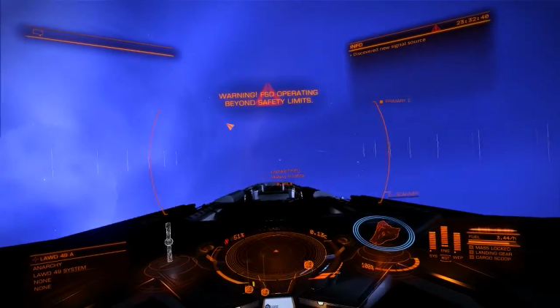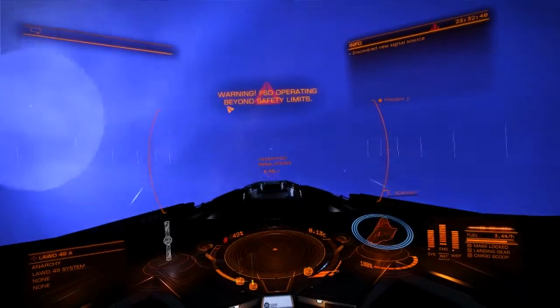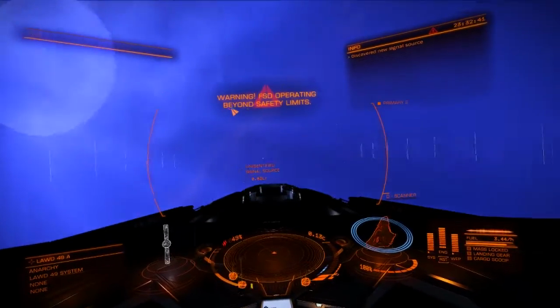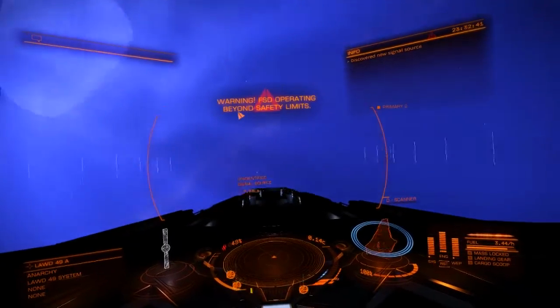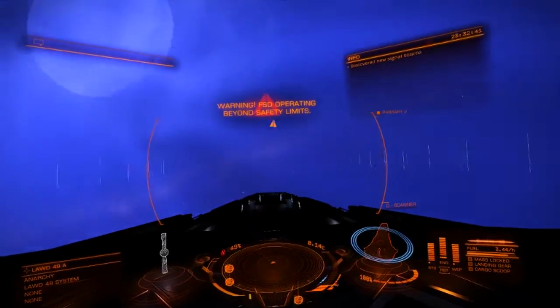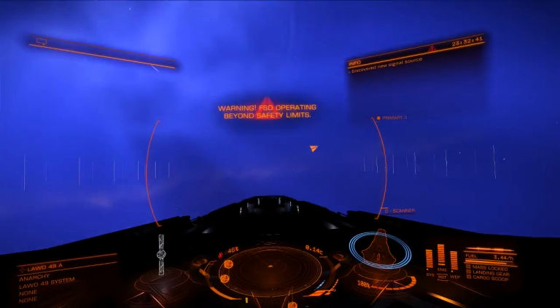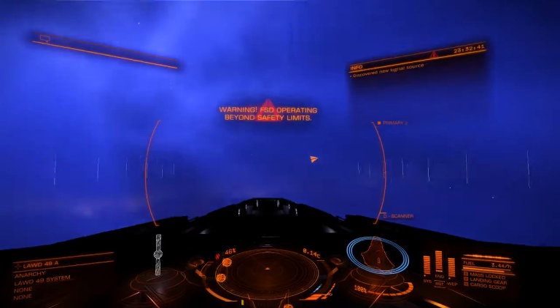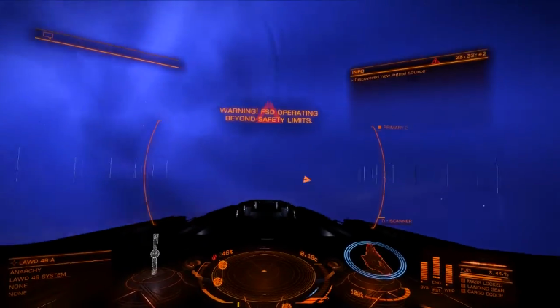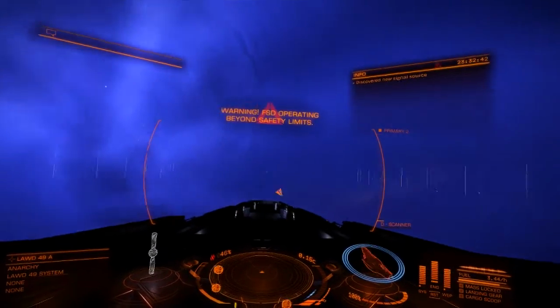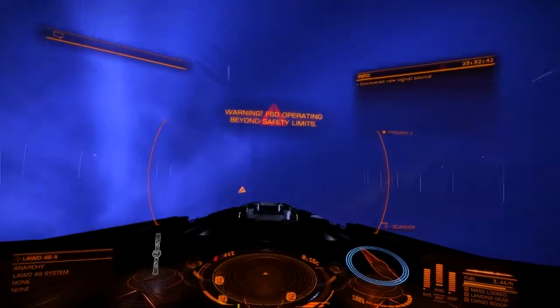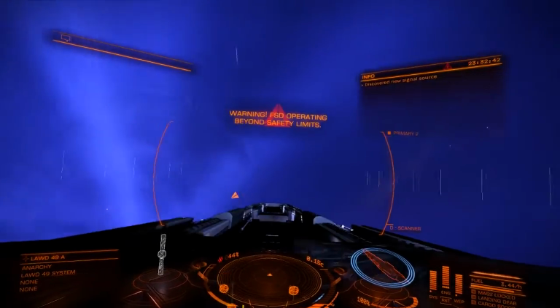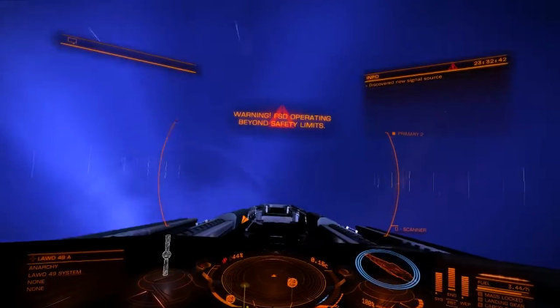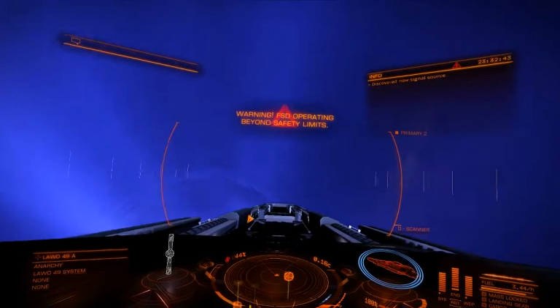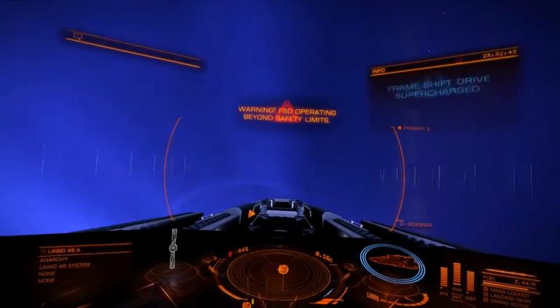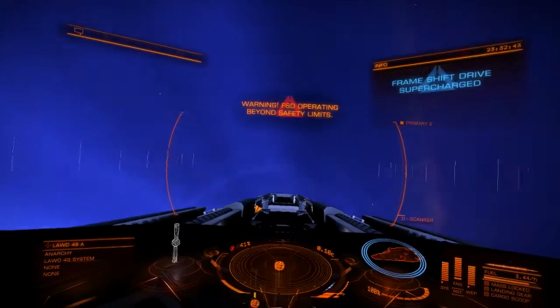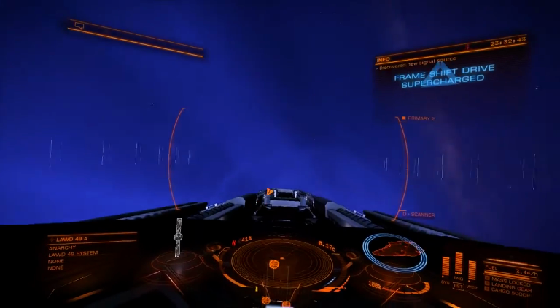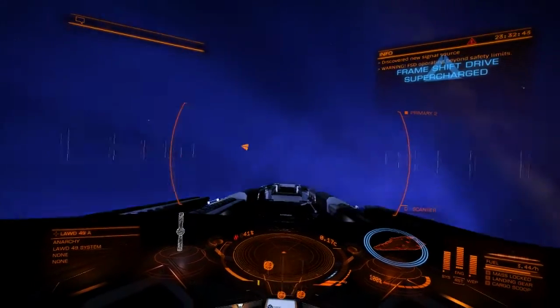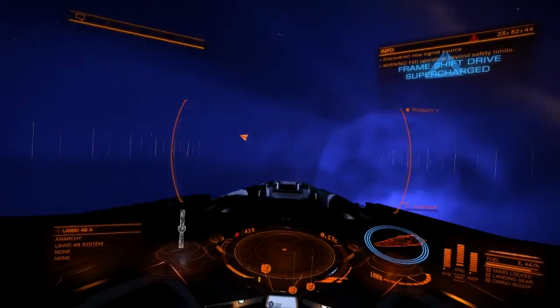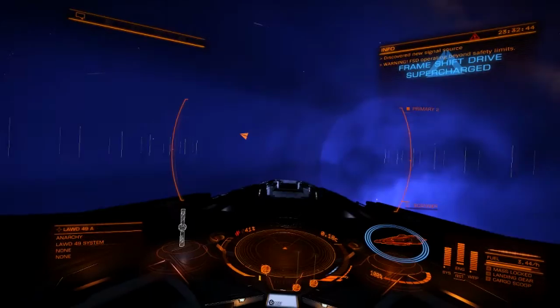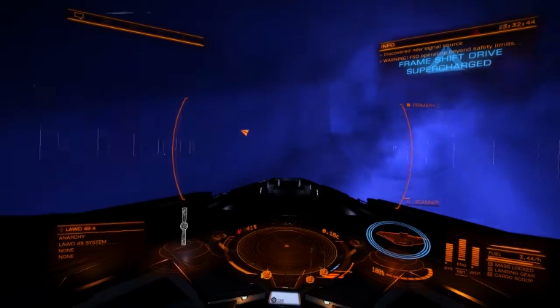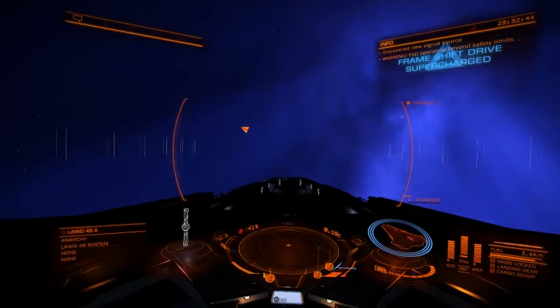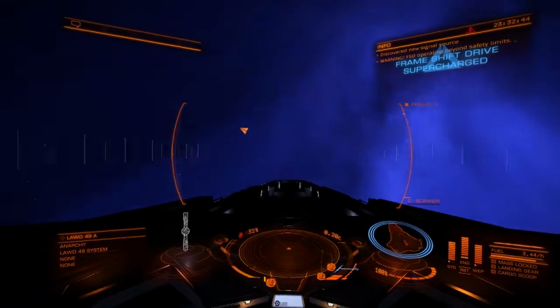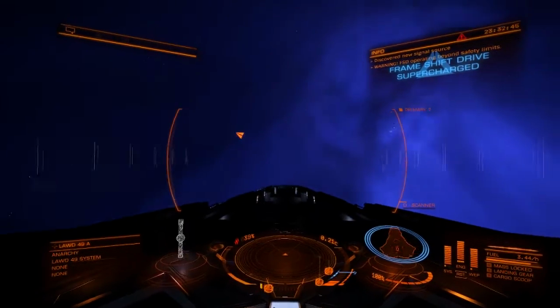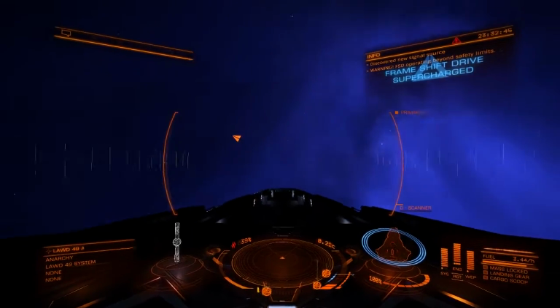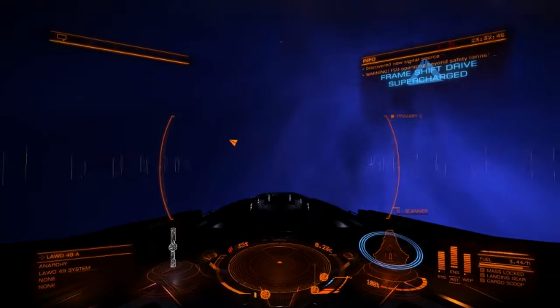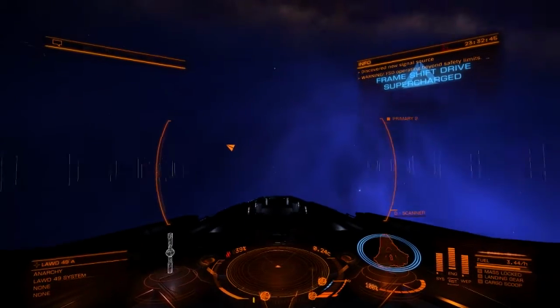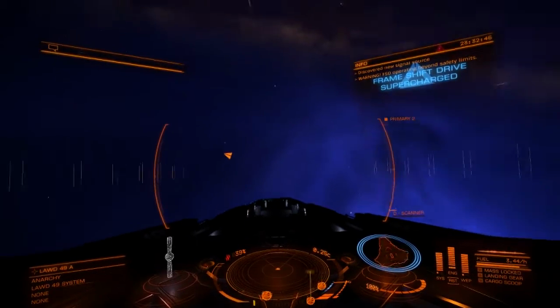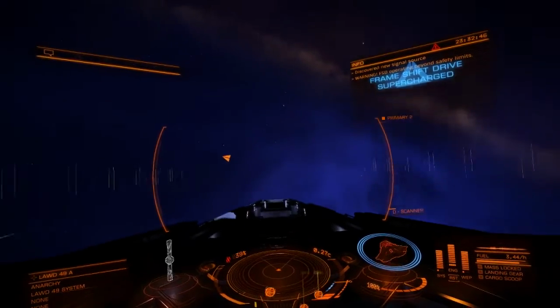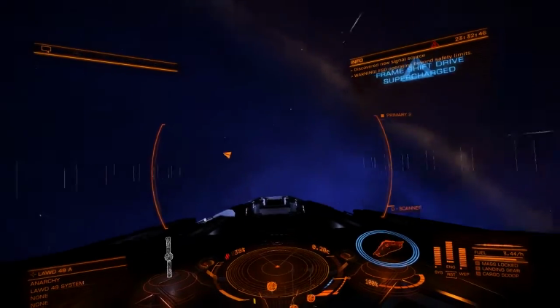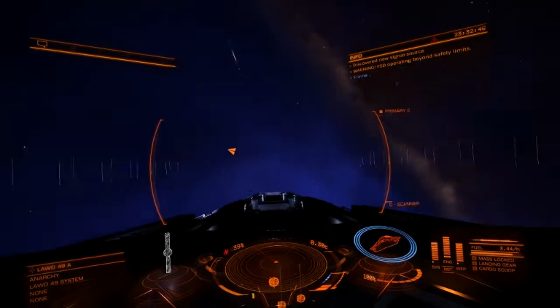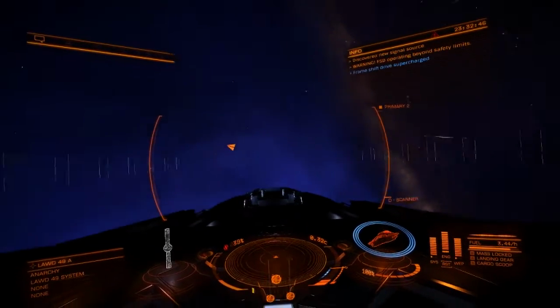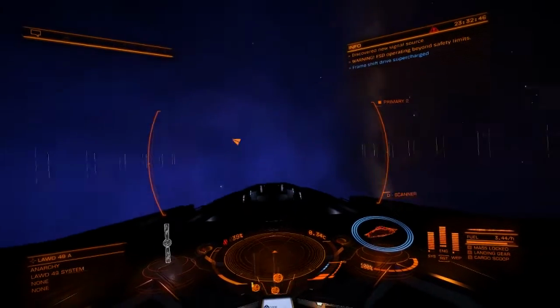Secondly, you should fly through the ends of the cone, where there is little danger of being ripped from supercruise or overheating.